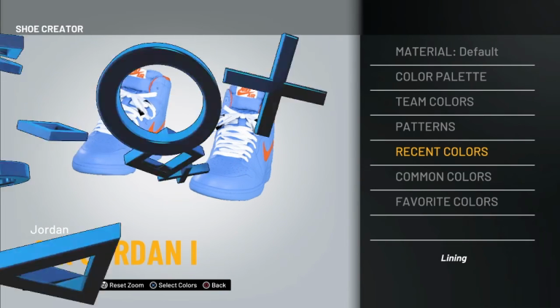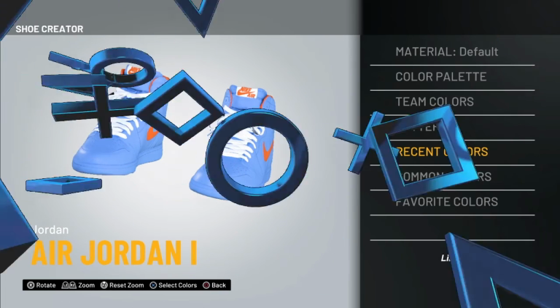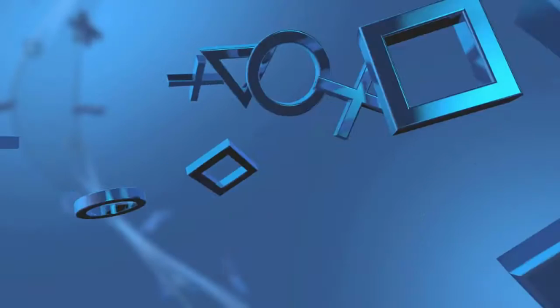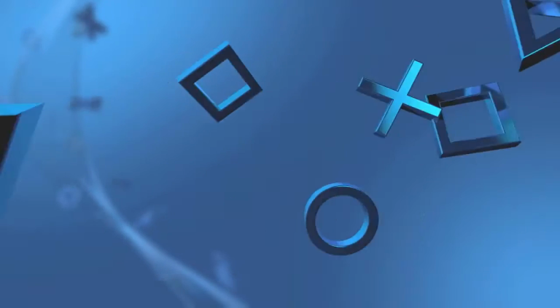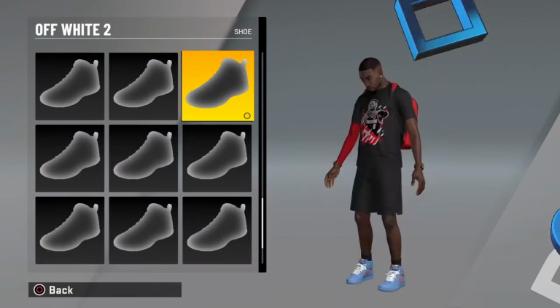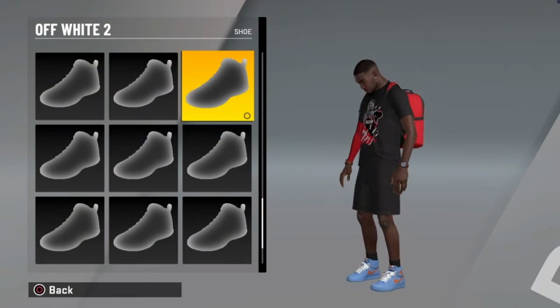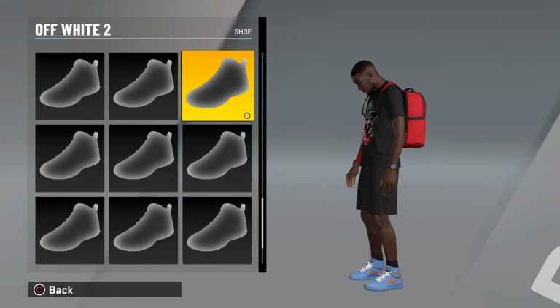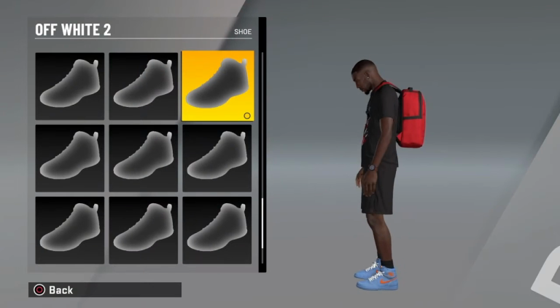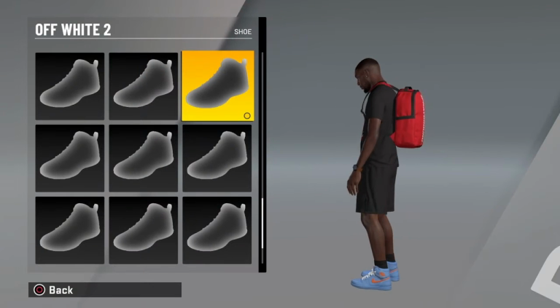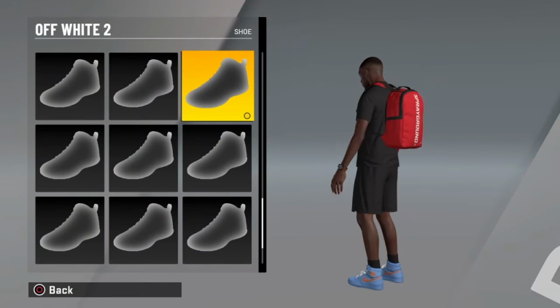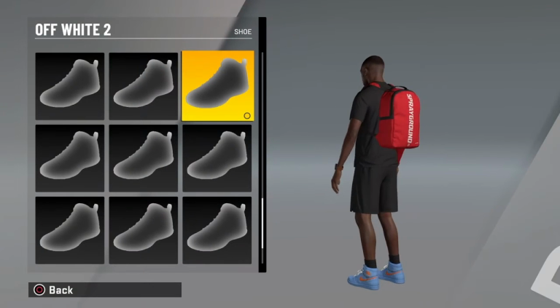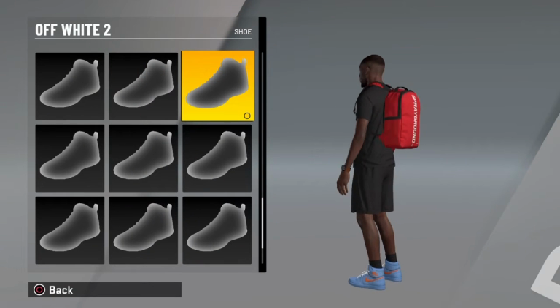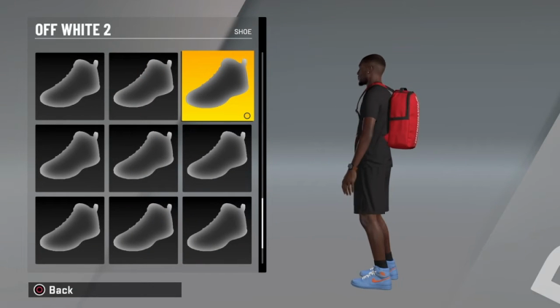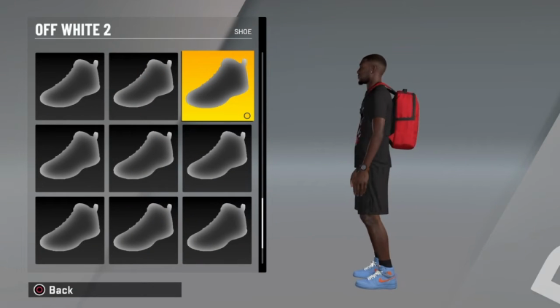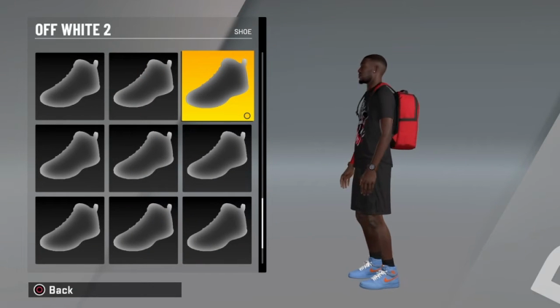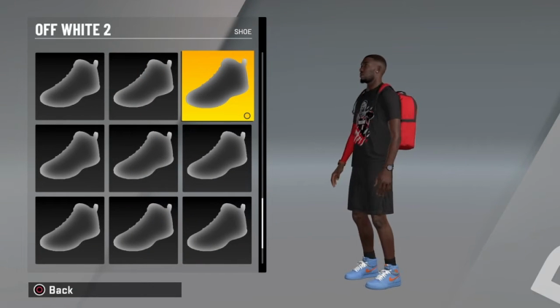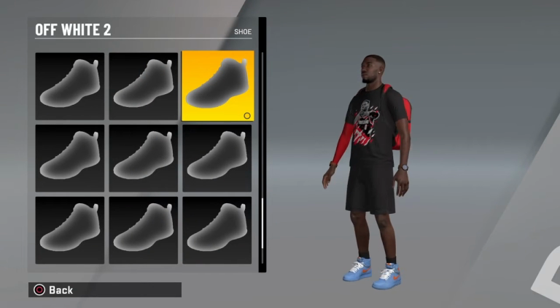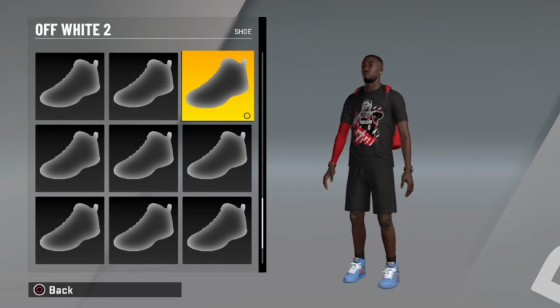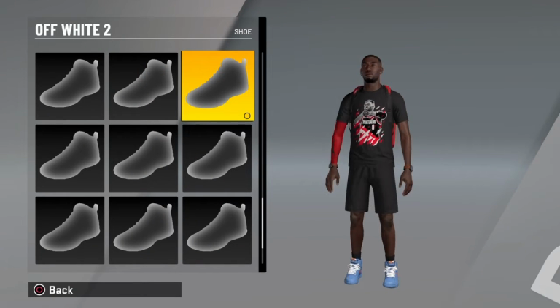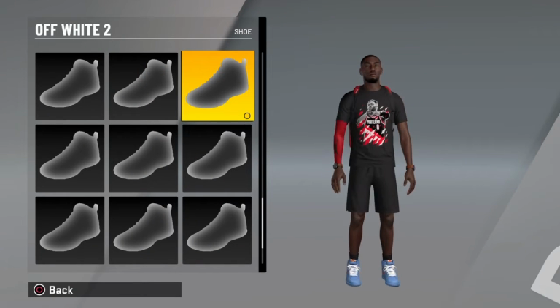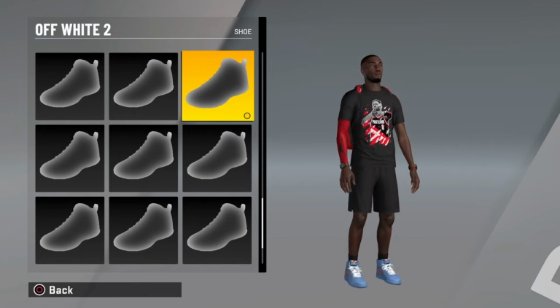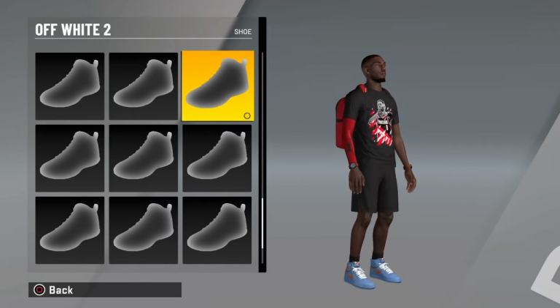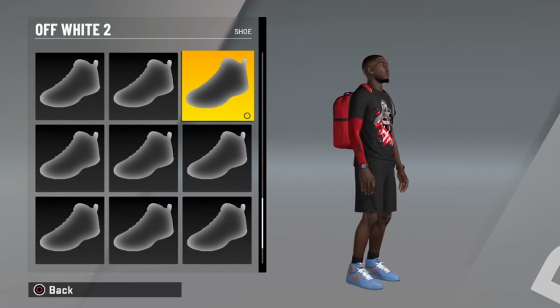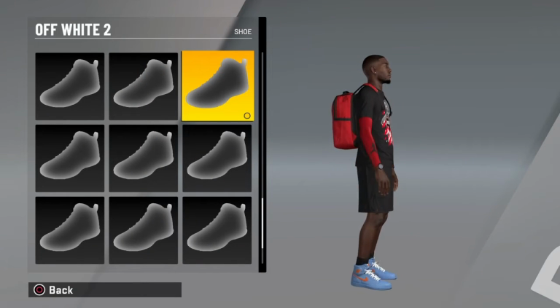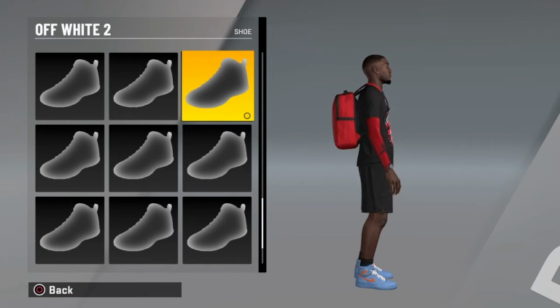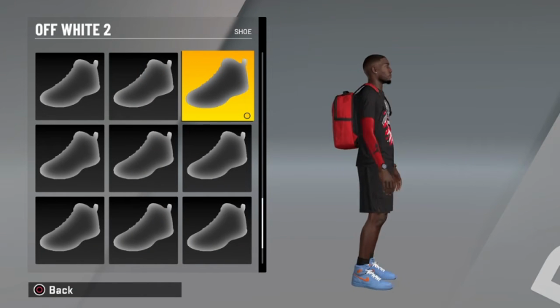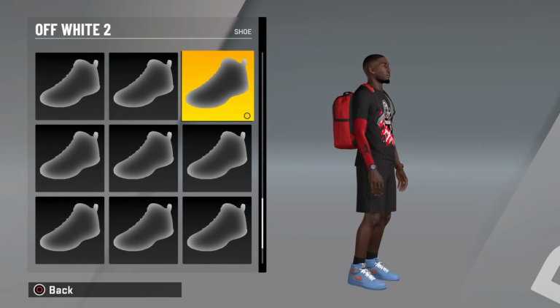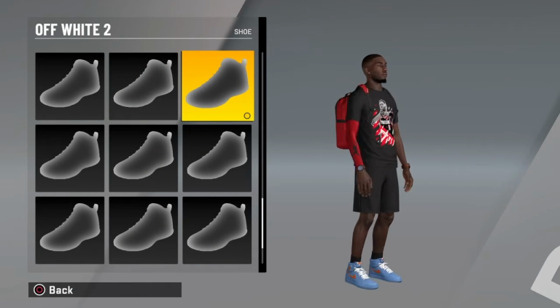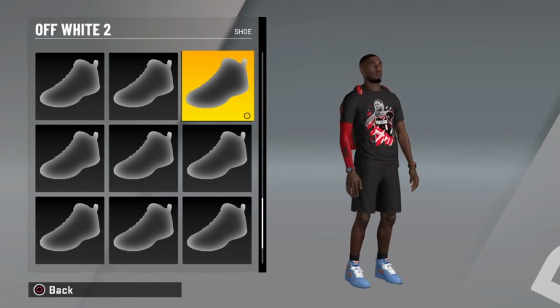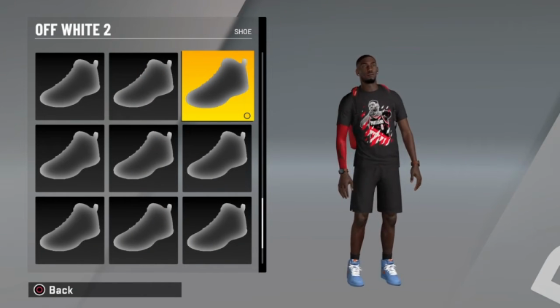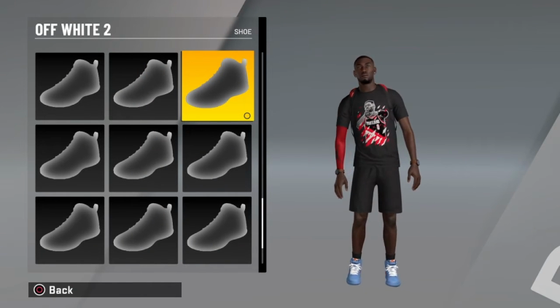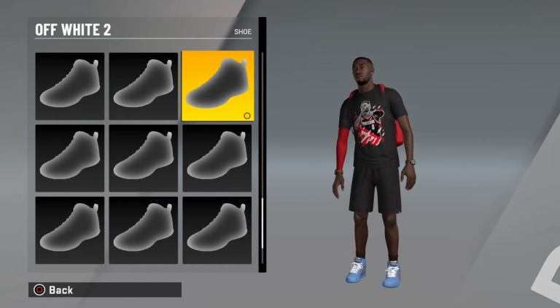The second pair of shoes we did were the off-whites. I named them off-white too just because they look like my off-whites I made.